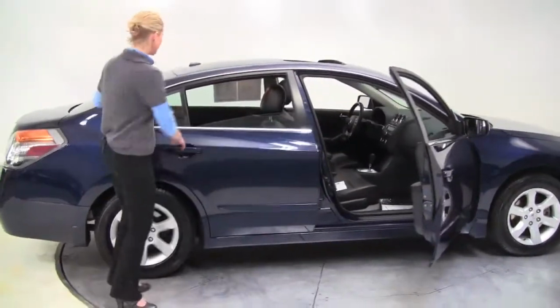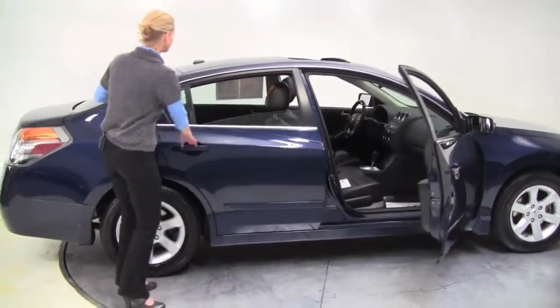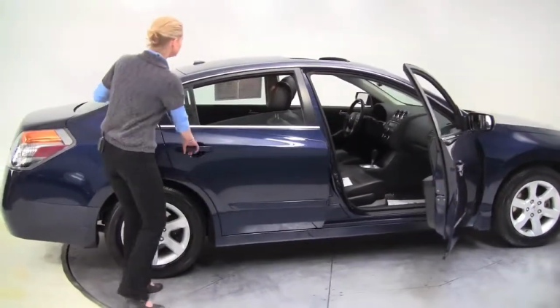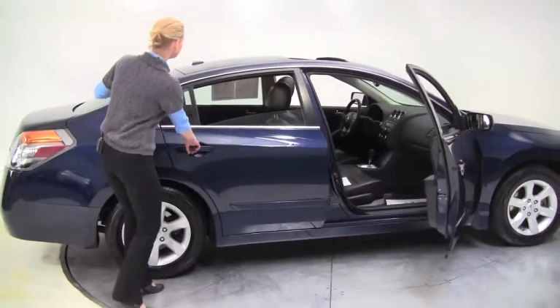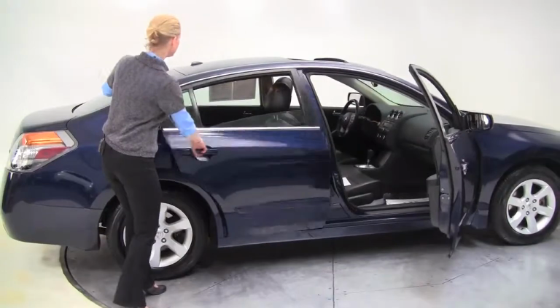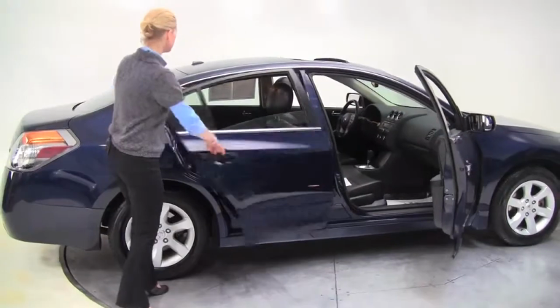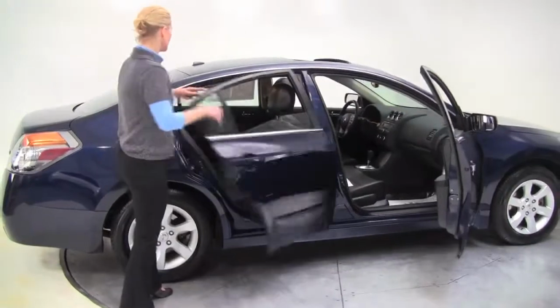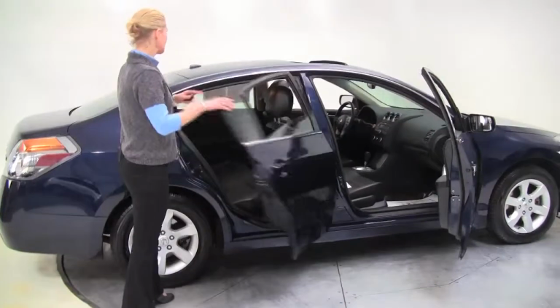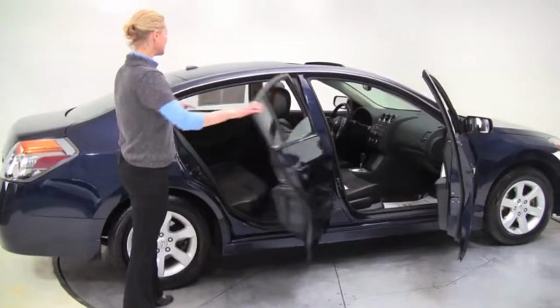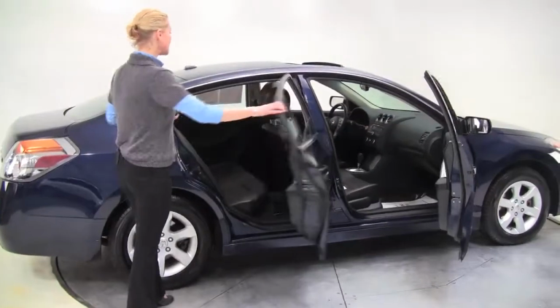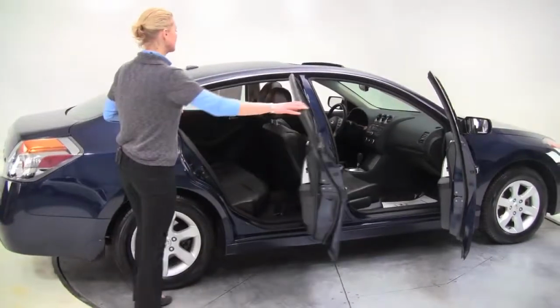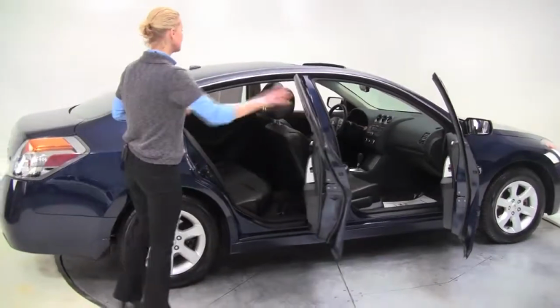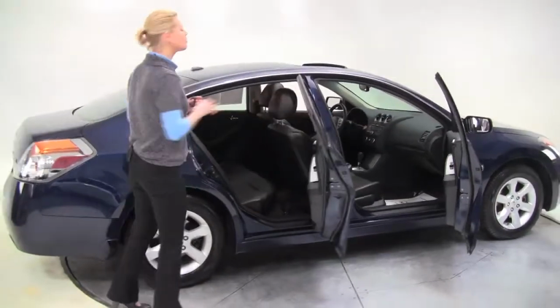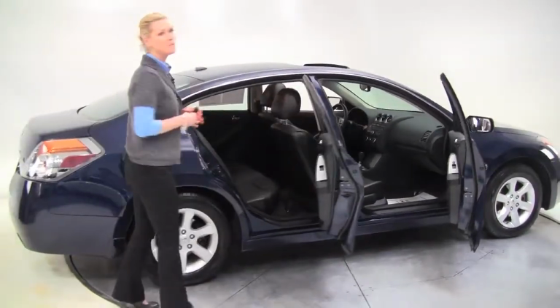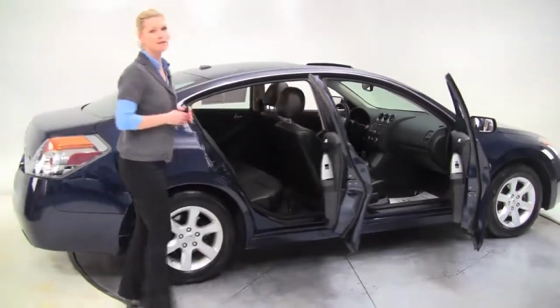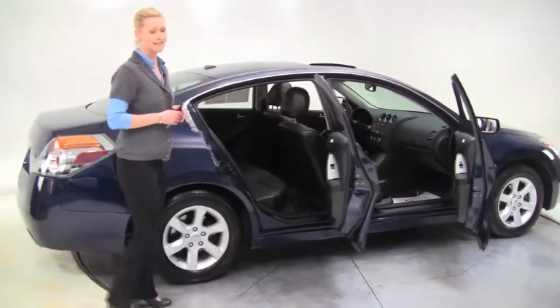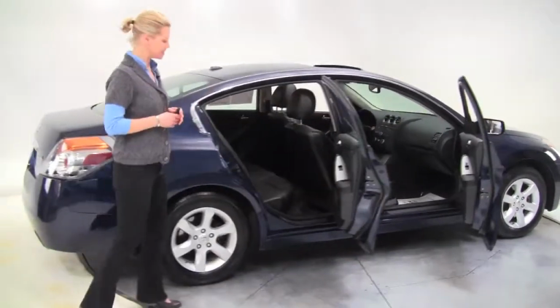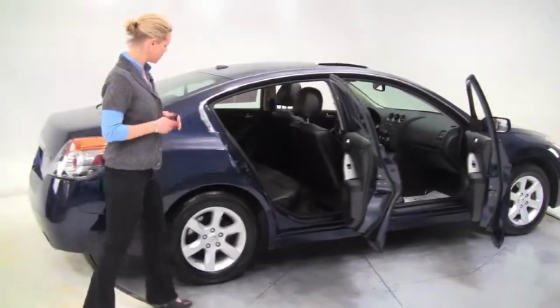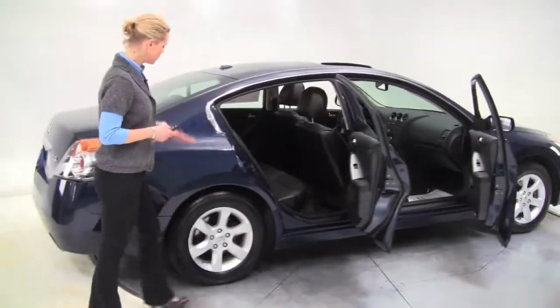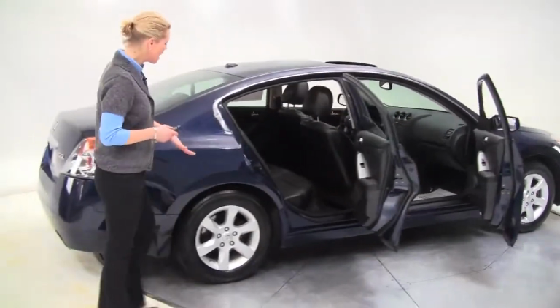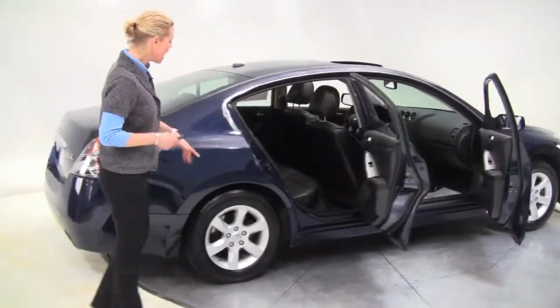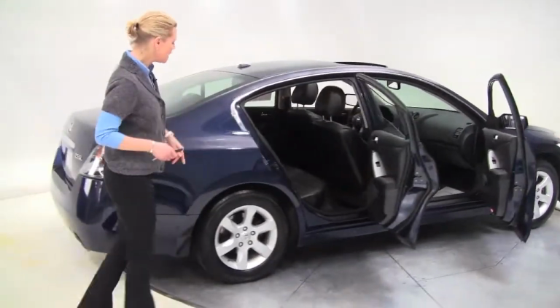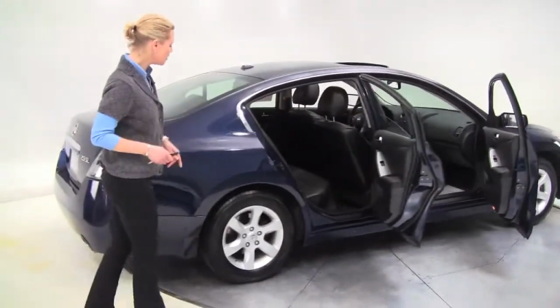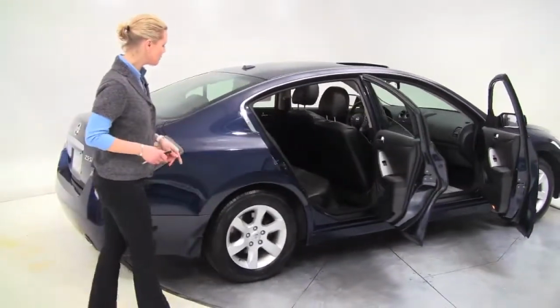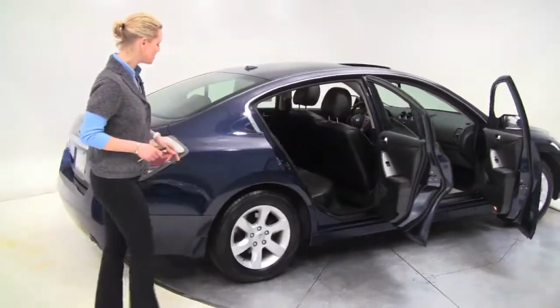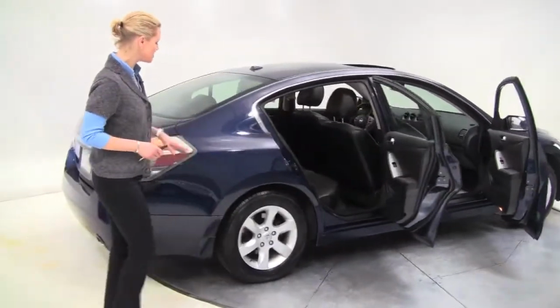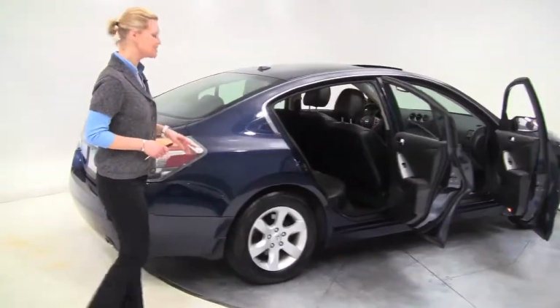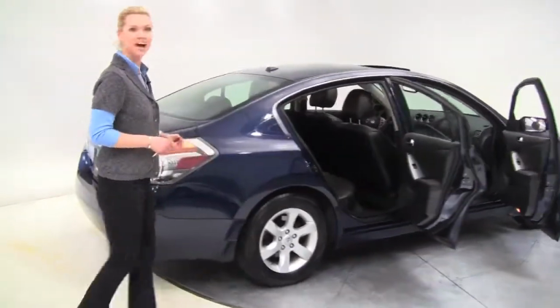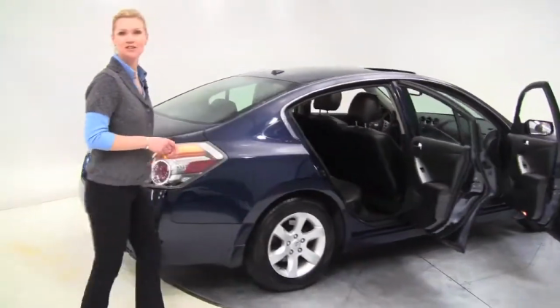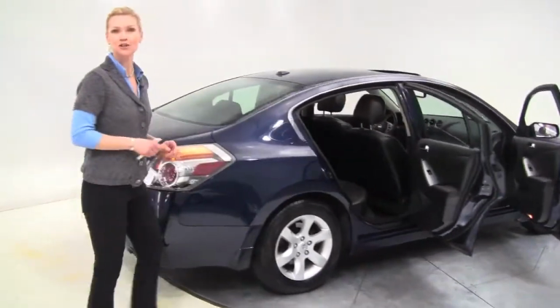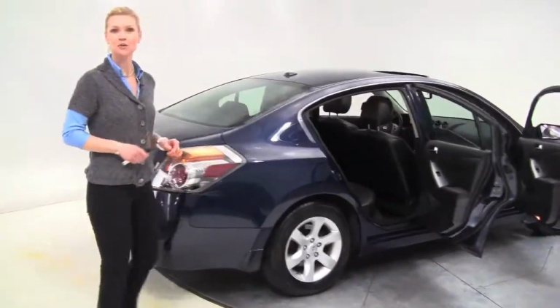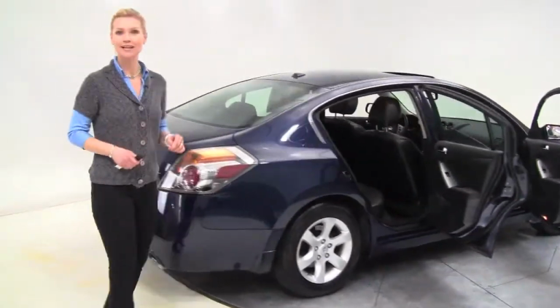Navy blue, black leather appointed interior, alloy wheels — the tires look great.